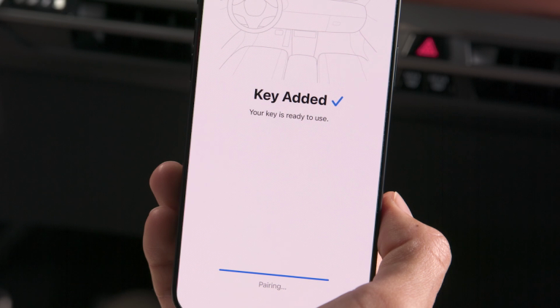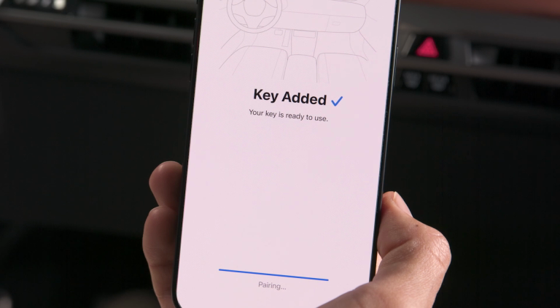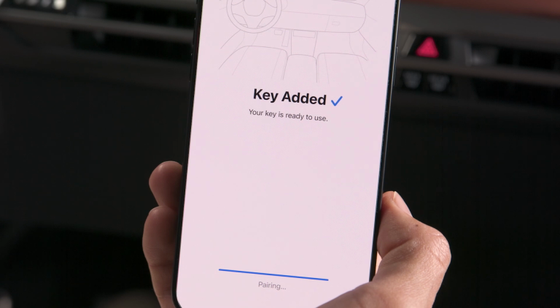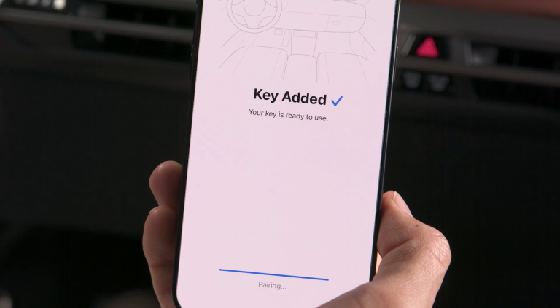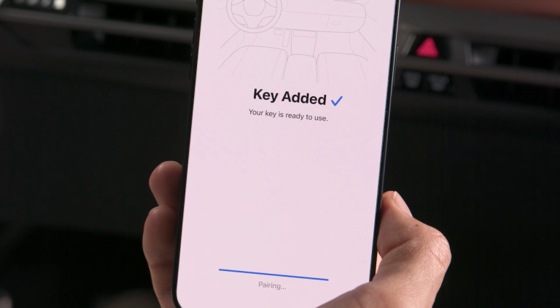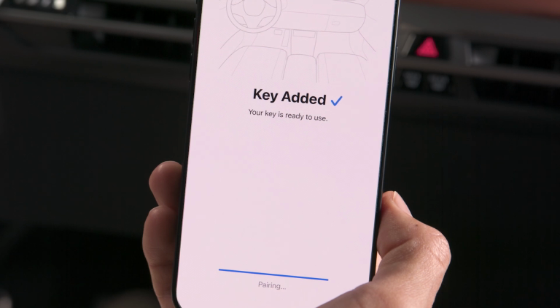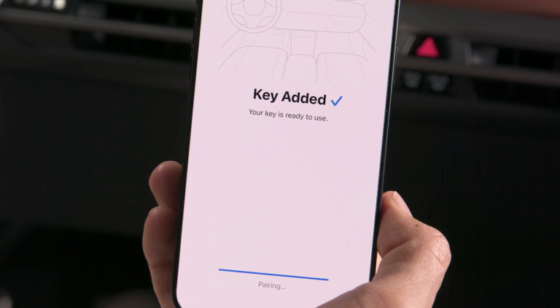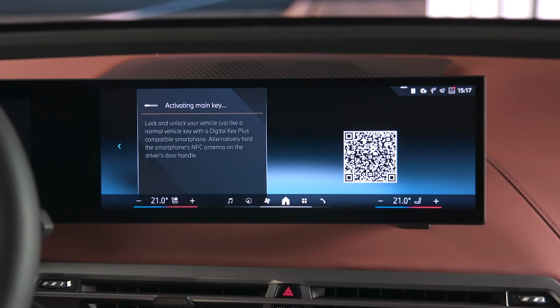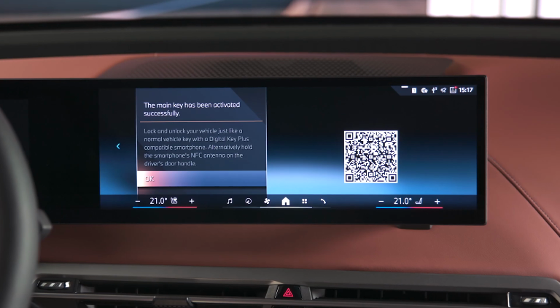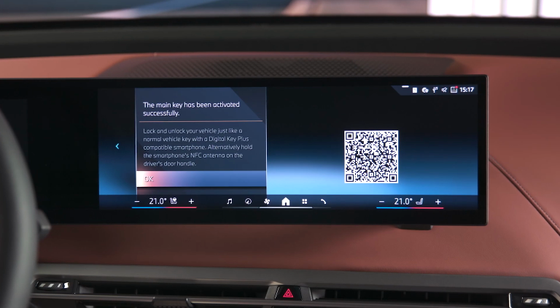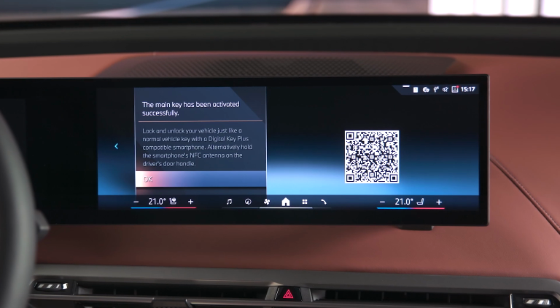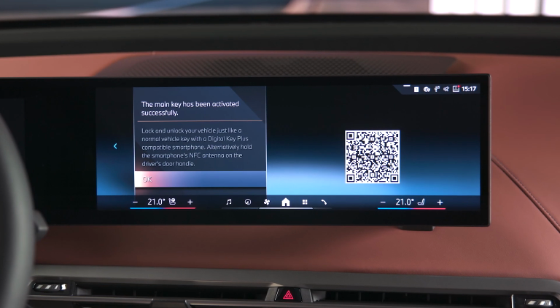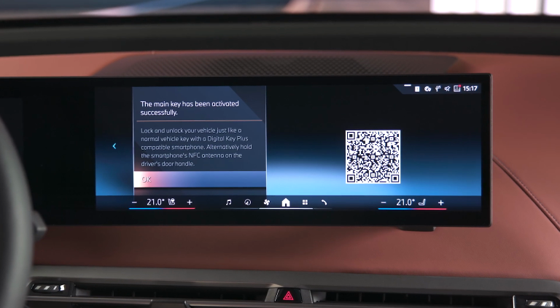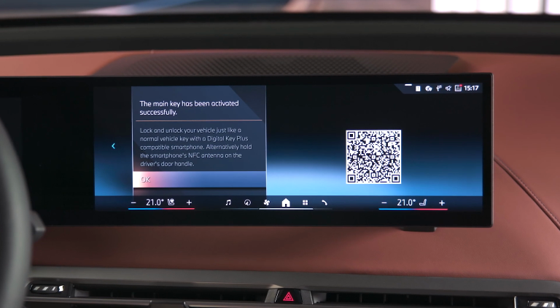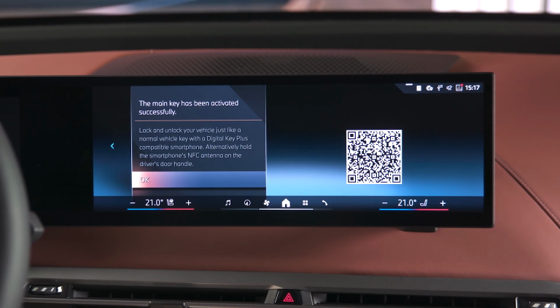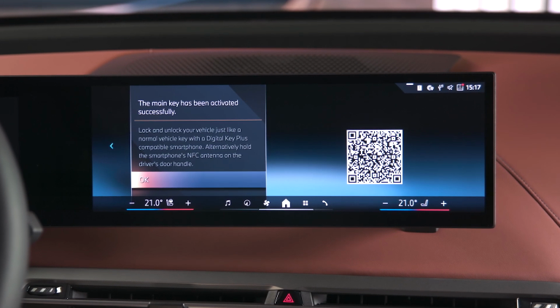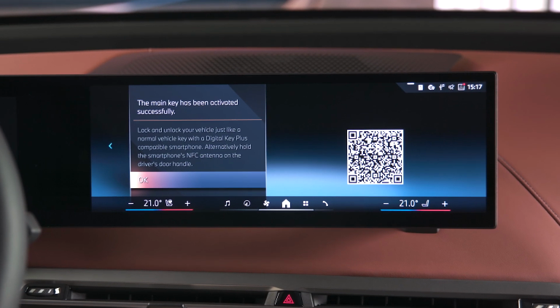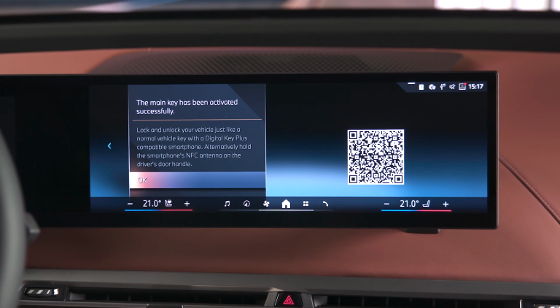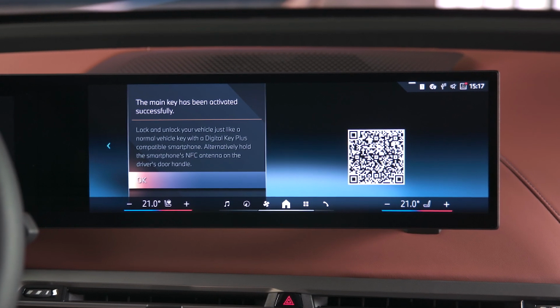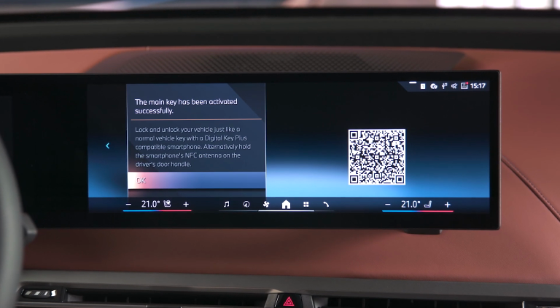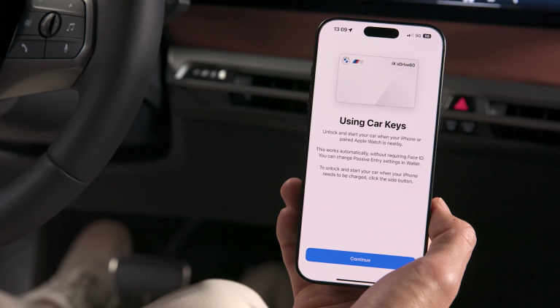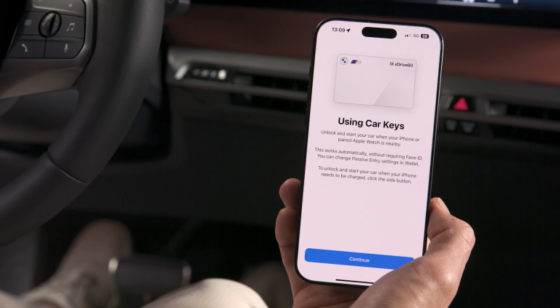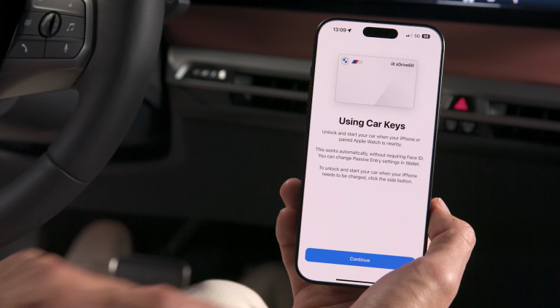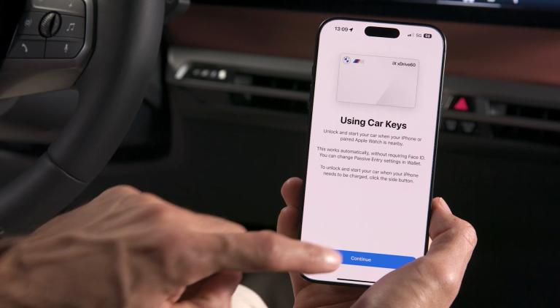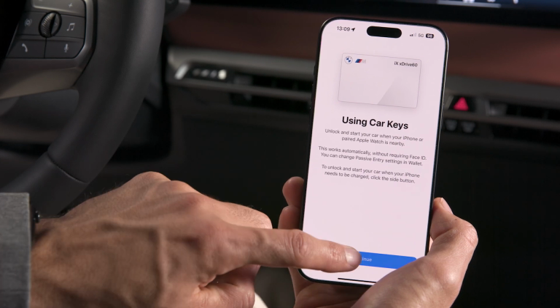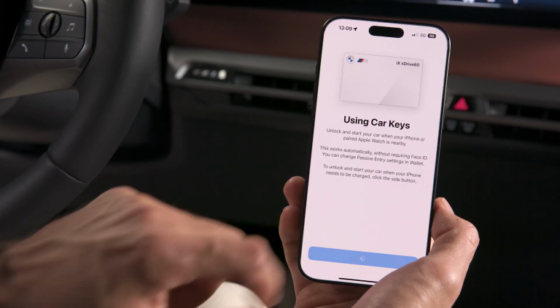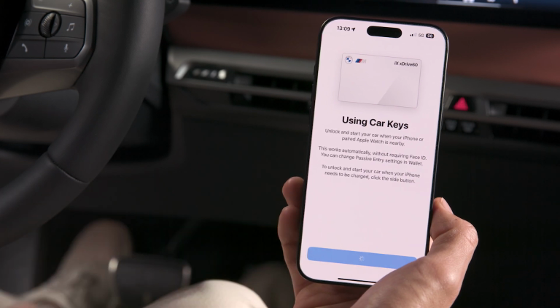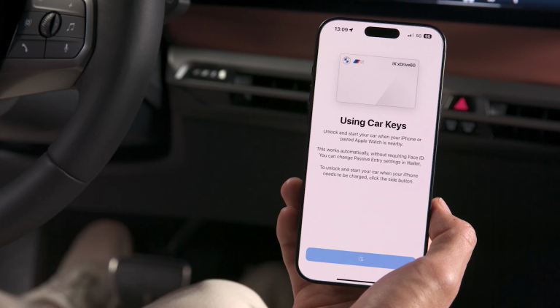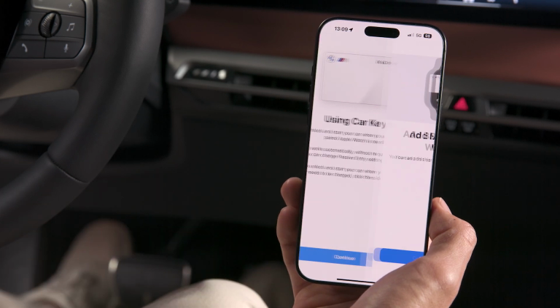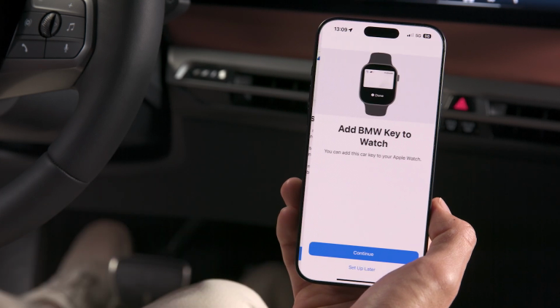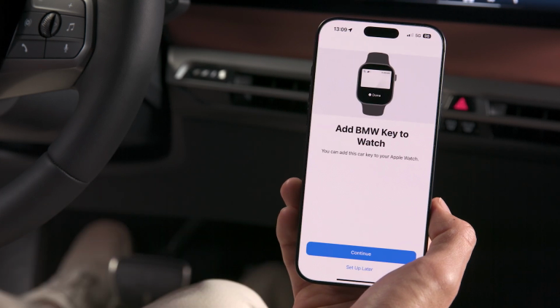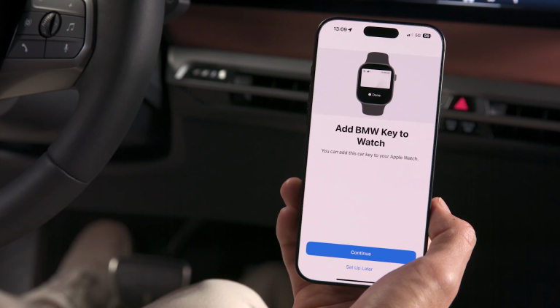You will get a notification on the device, as well as in the car. You can also directly add your Digital Key to your Apple Watch.